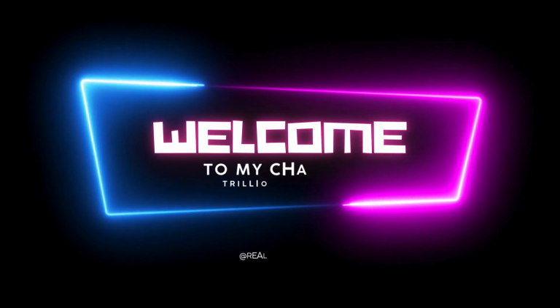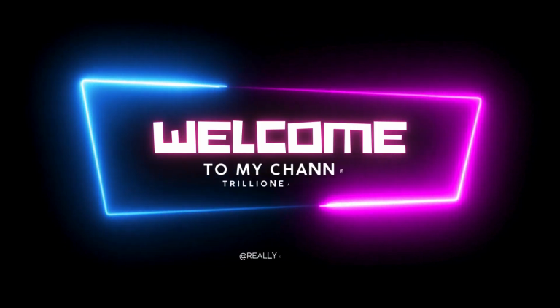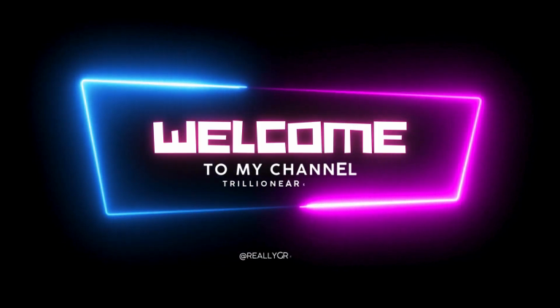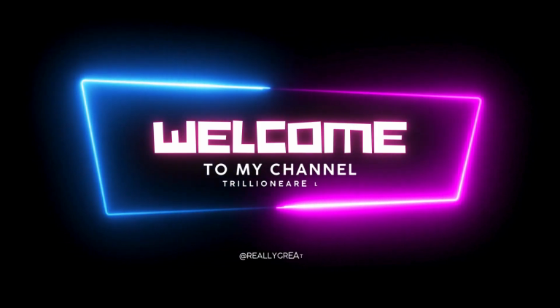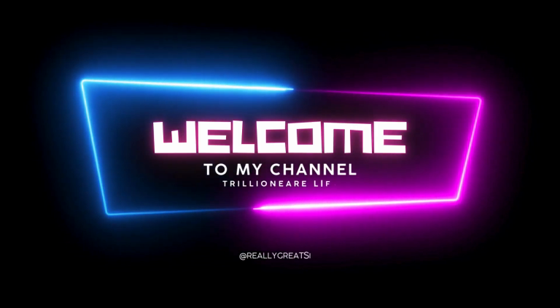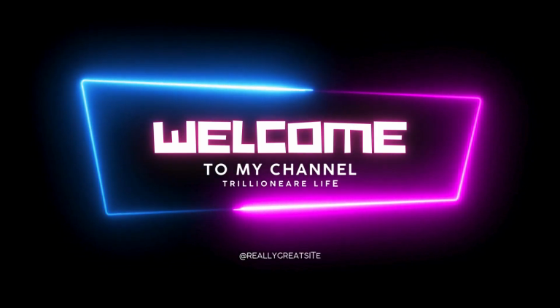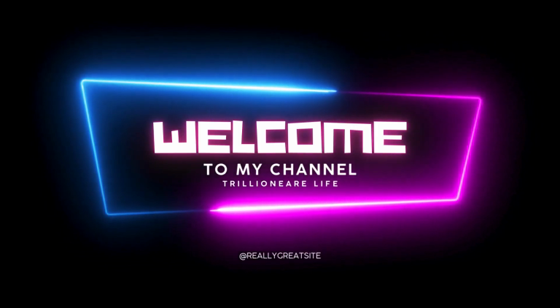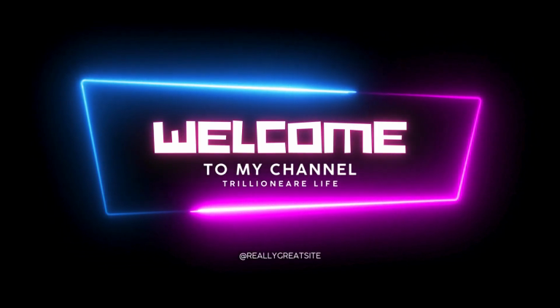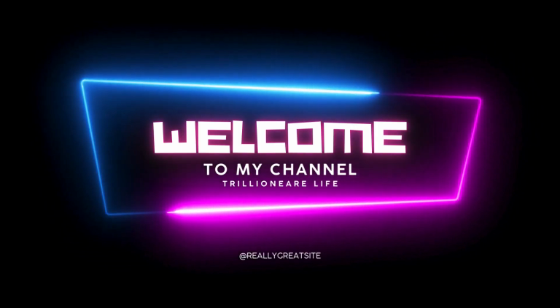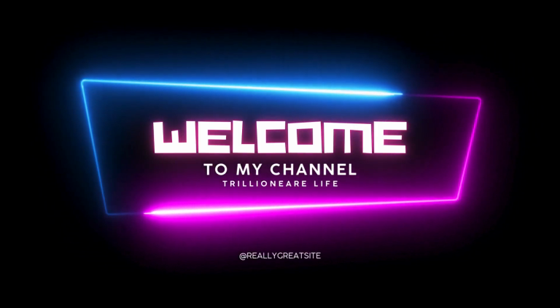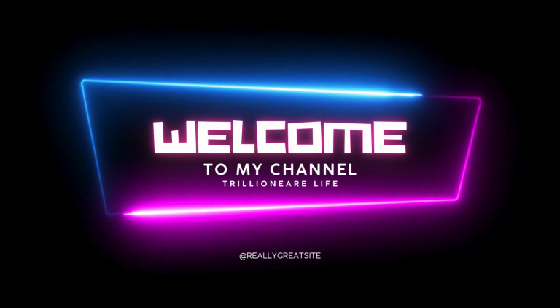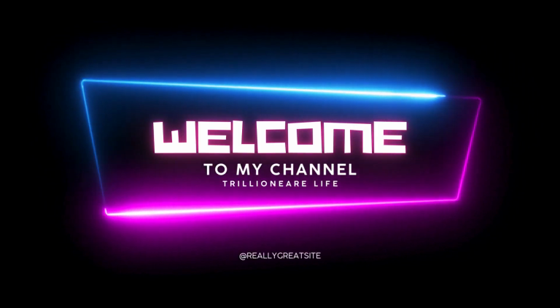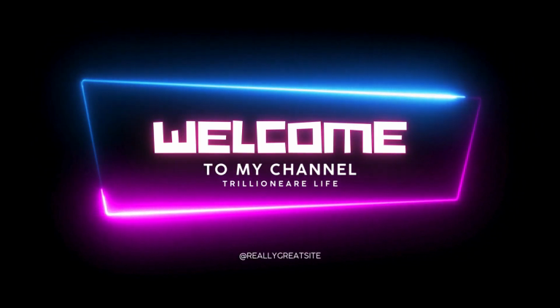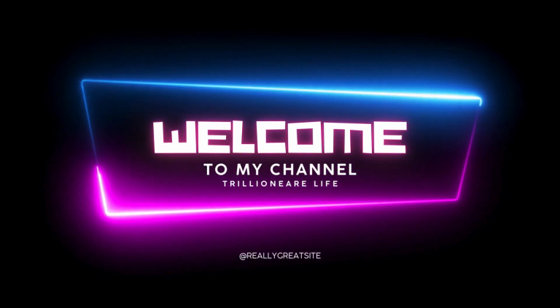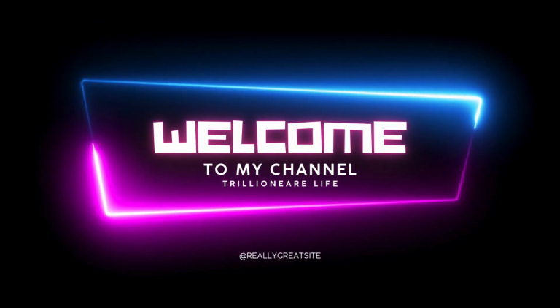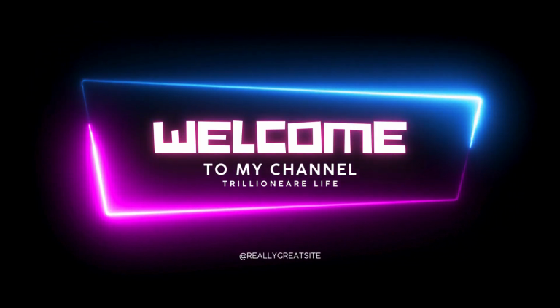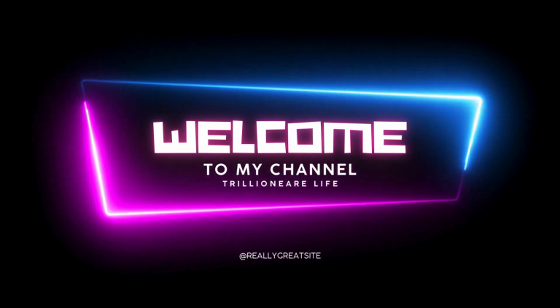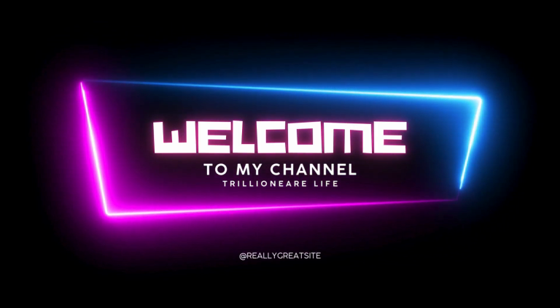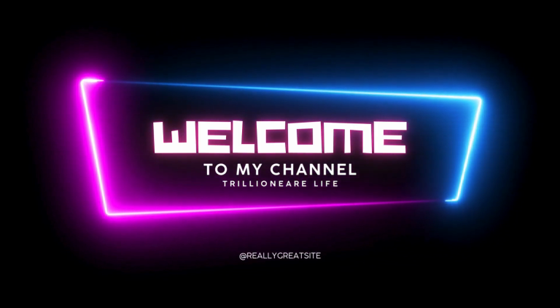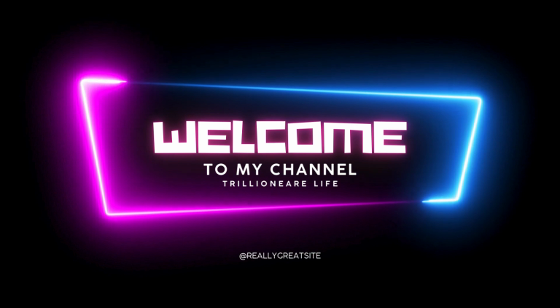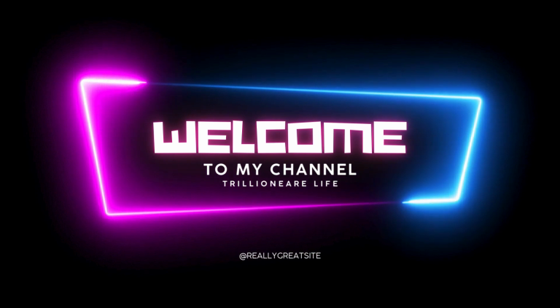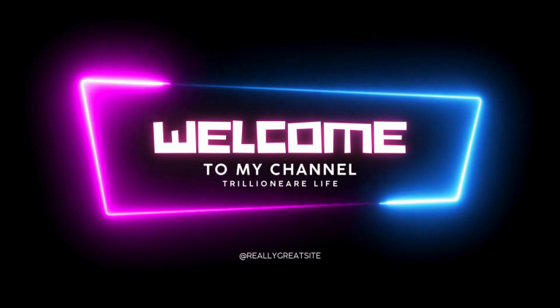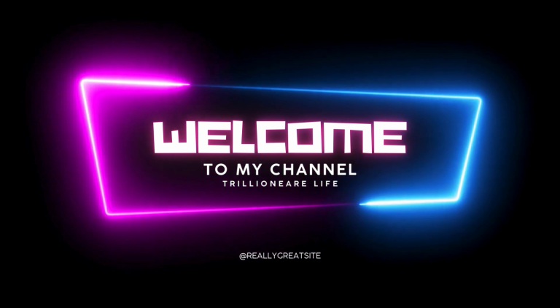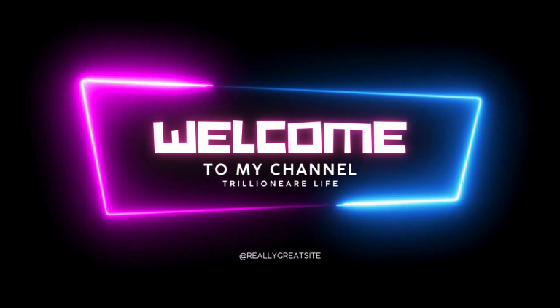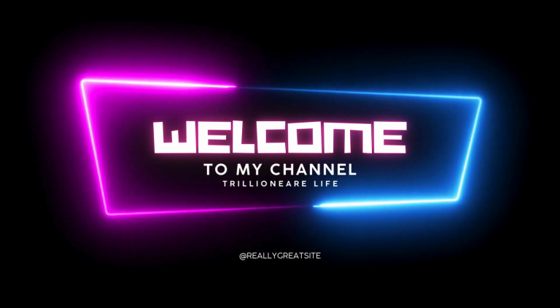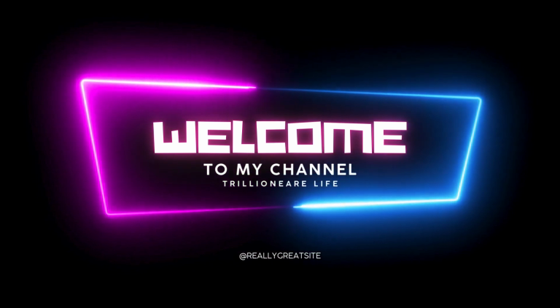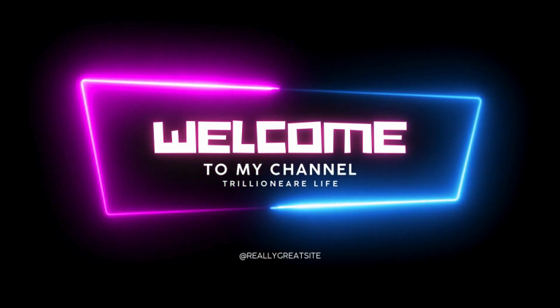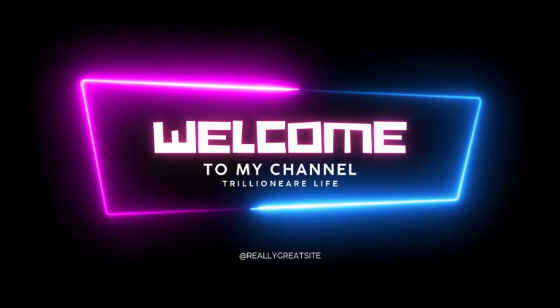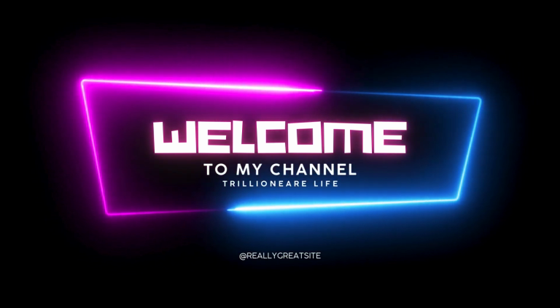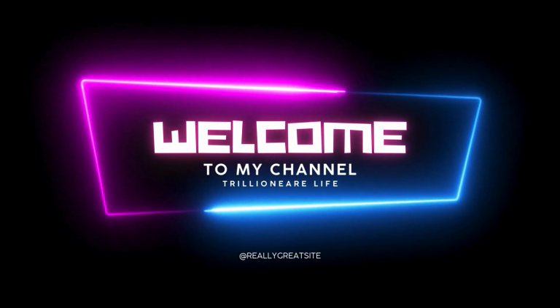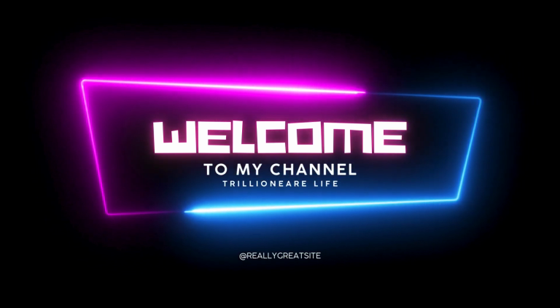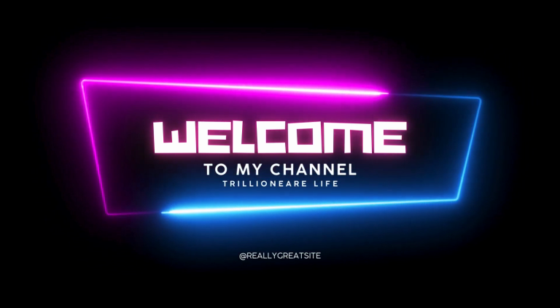Hello everyone, welcome to my channel. First of all, the product links will be in the description, so please check them out.